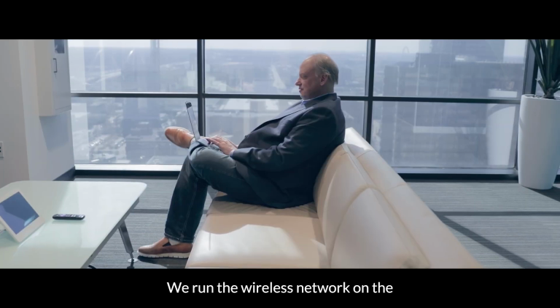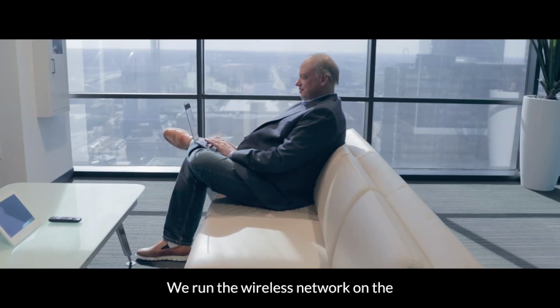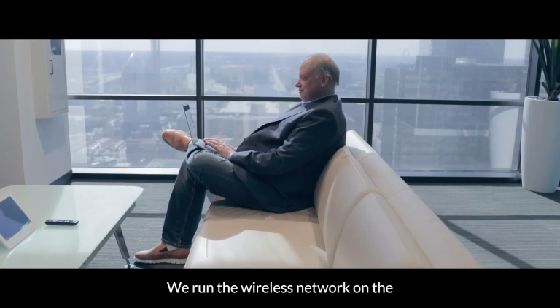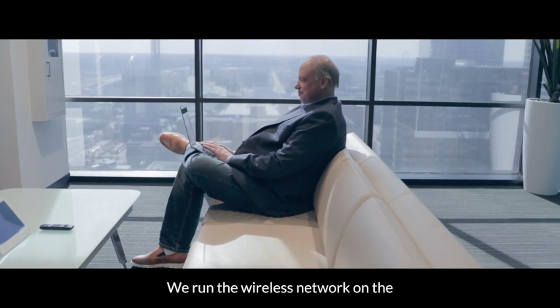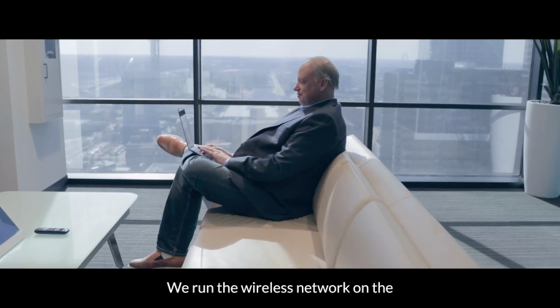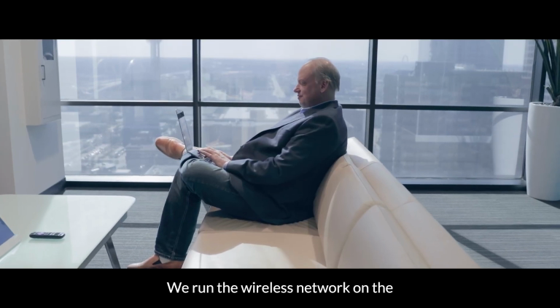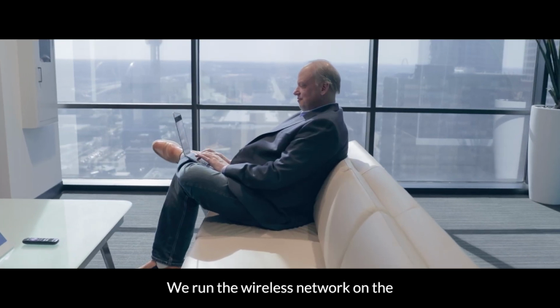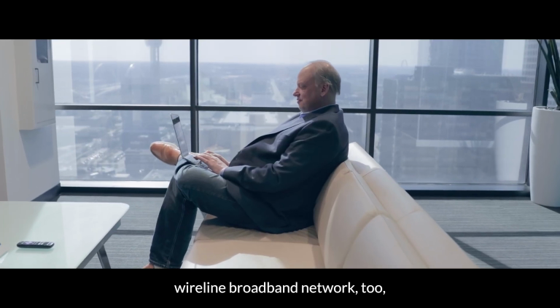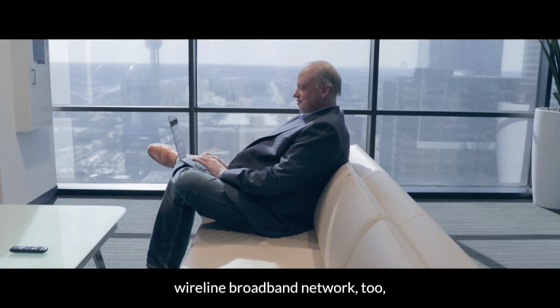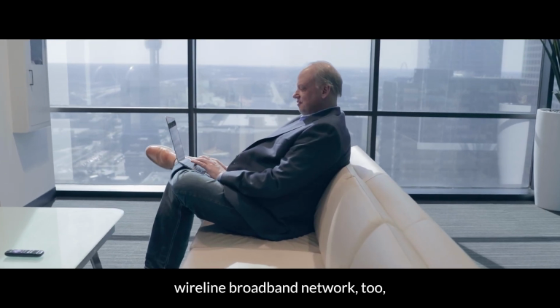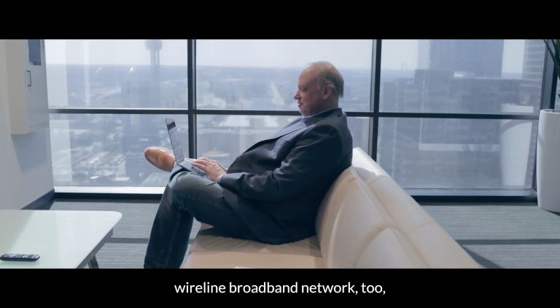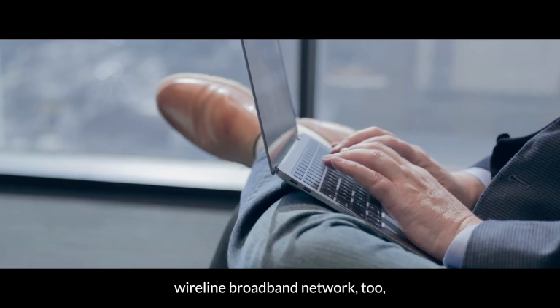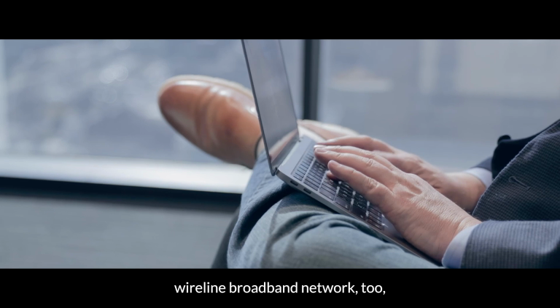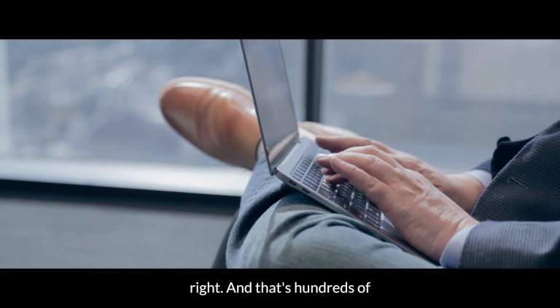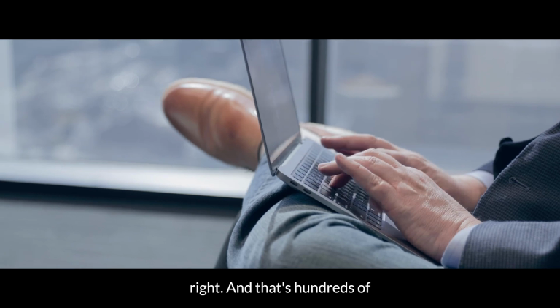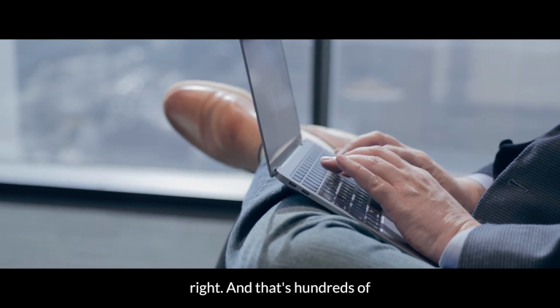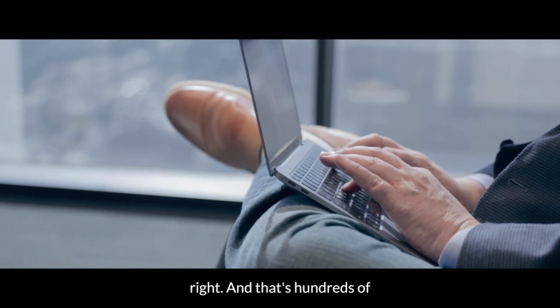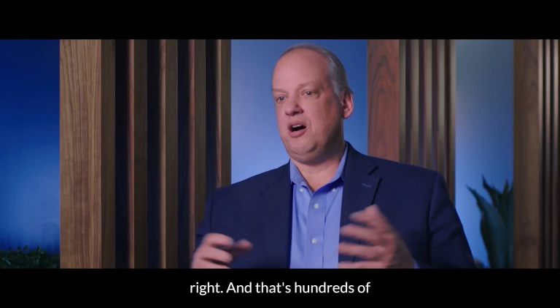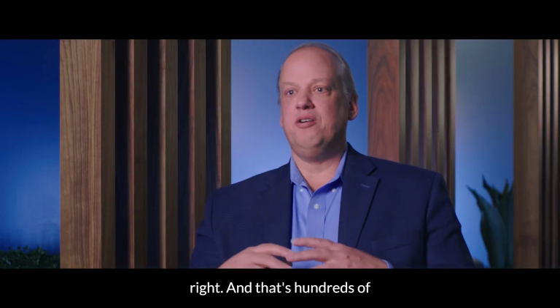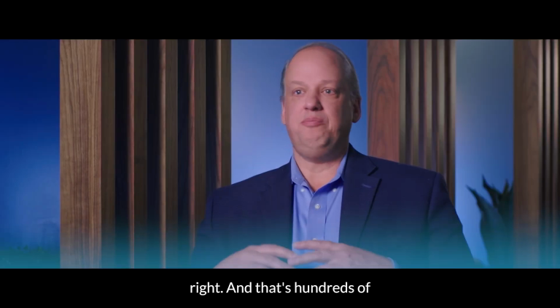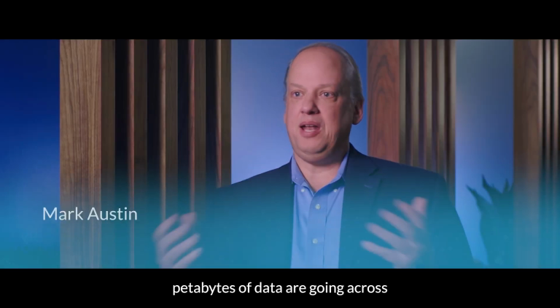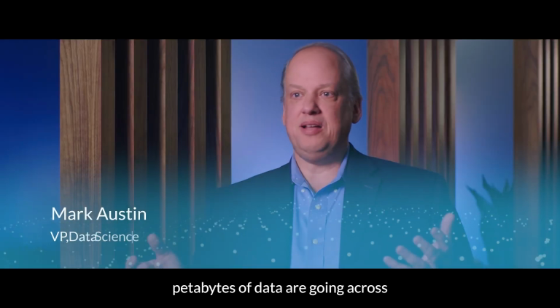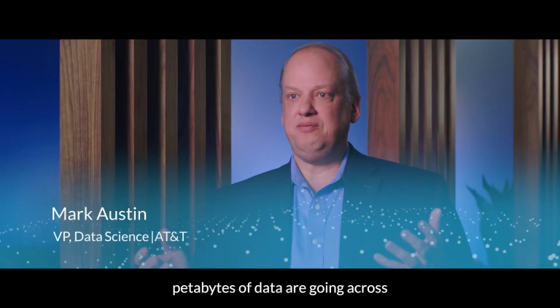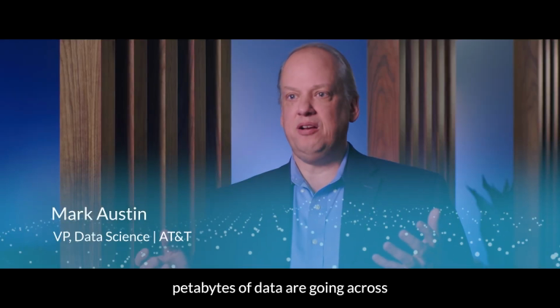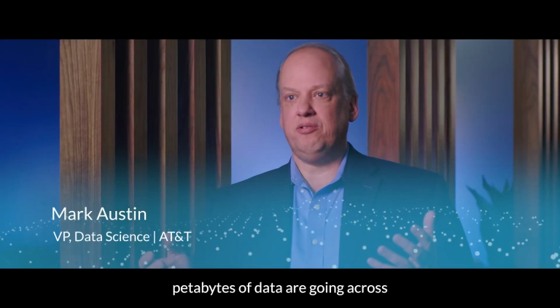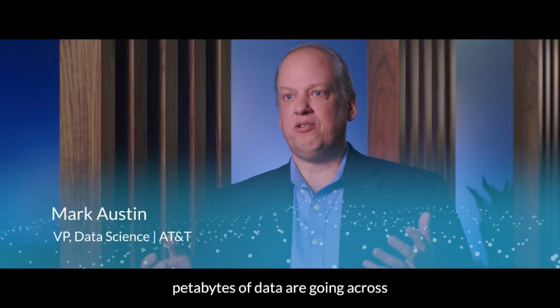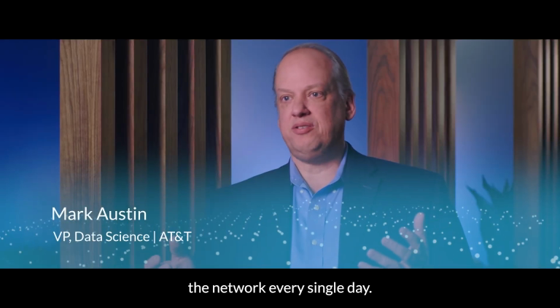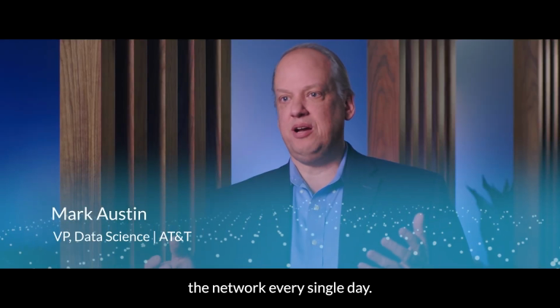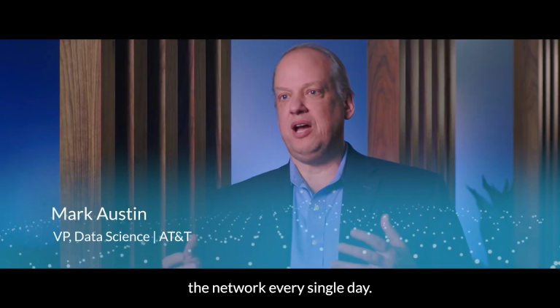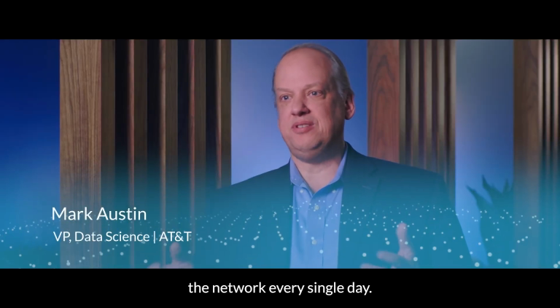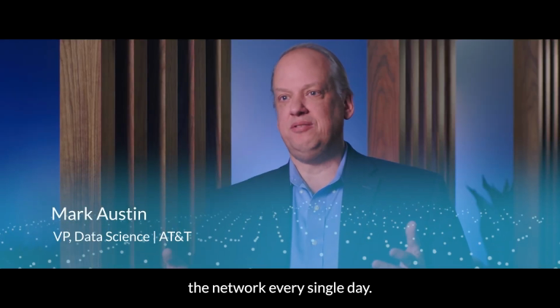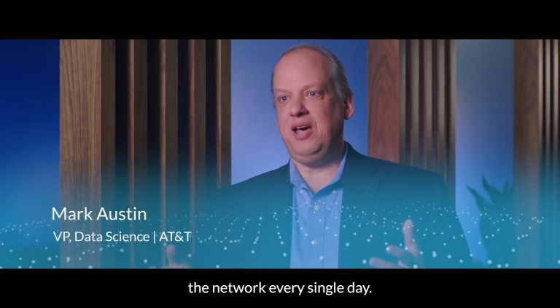We run the wireless network, we run the wireline broadband network too. And that's hundreds of petabytes of data going across the network every single day.